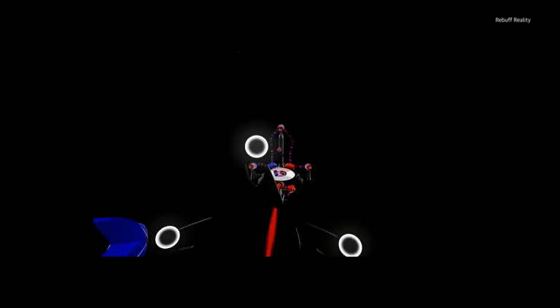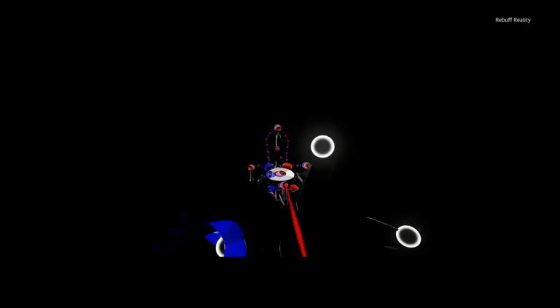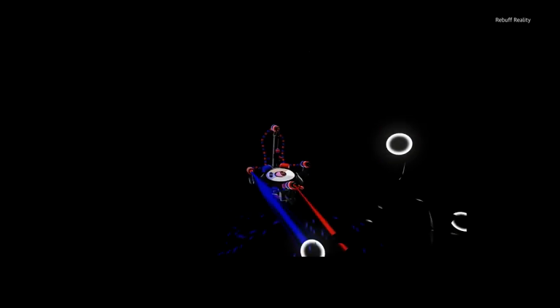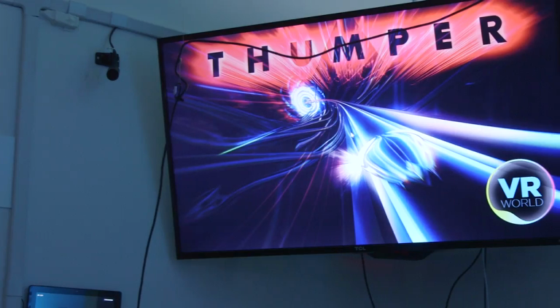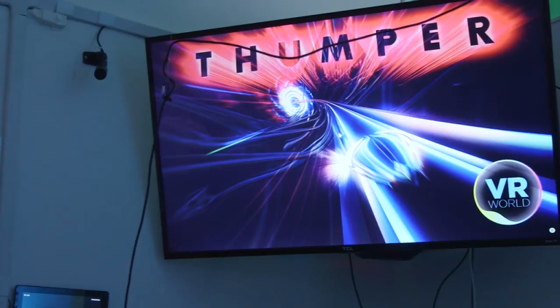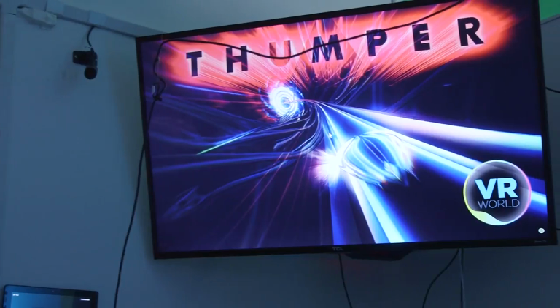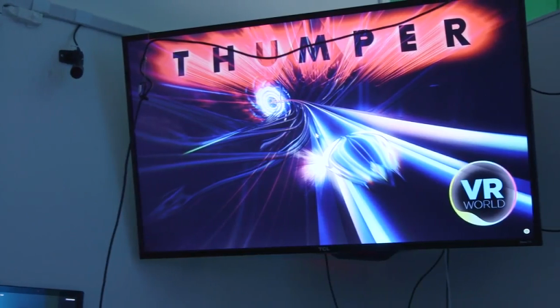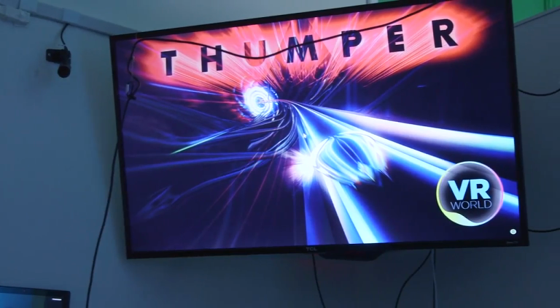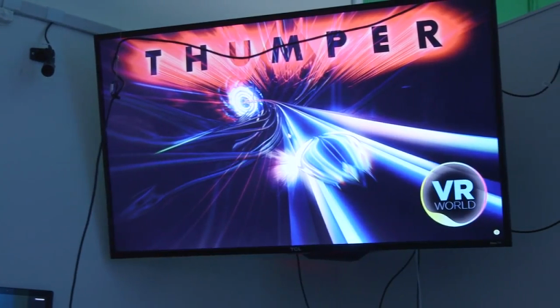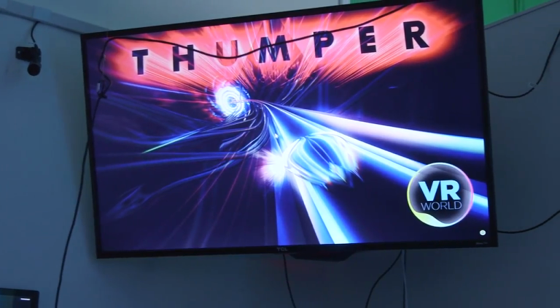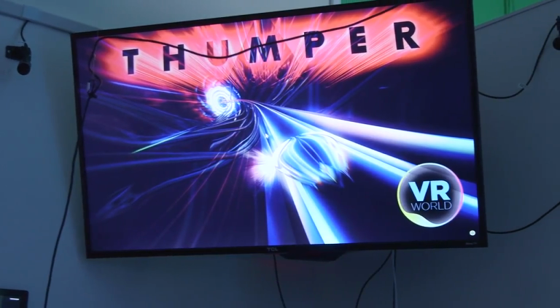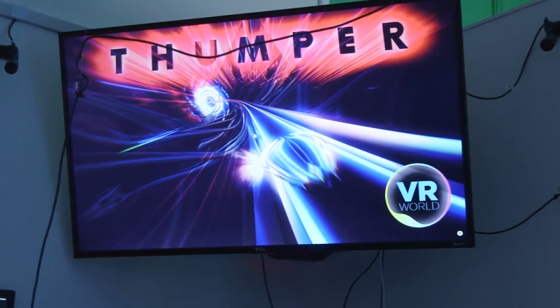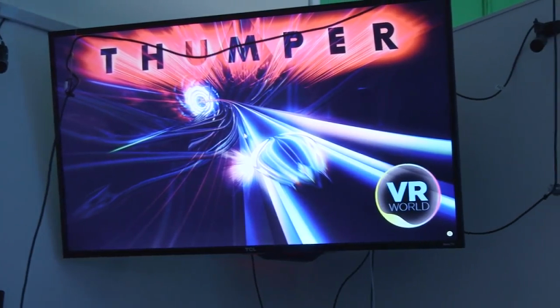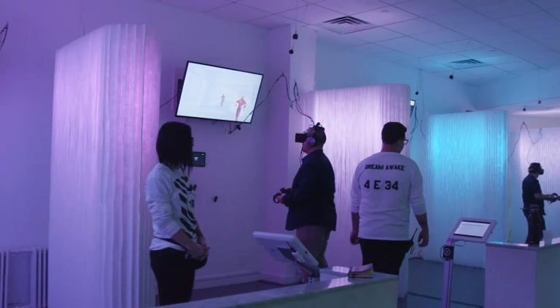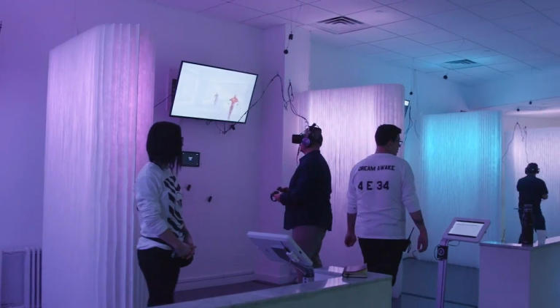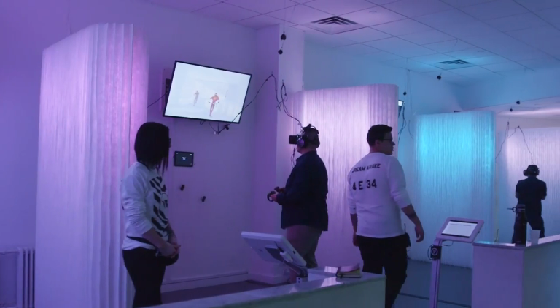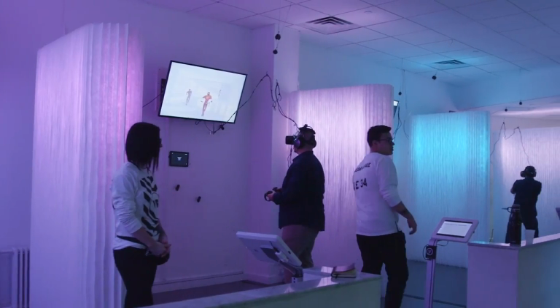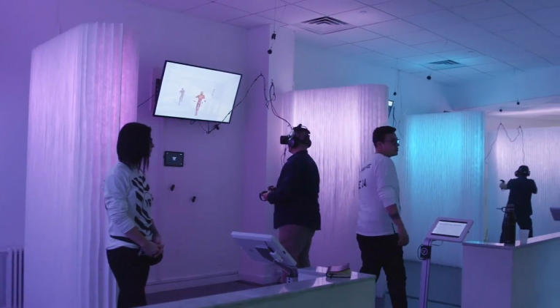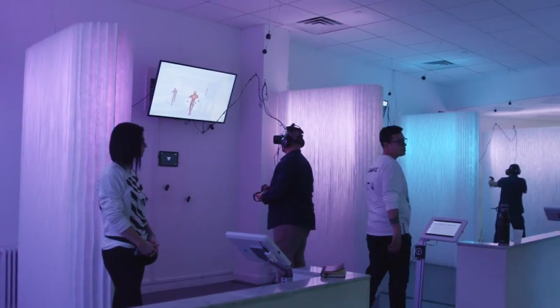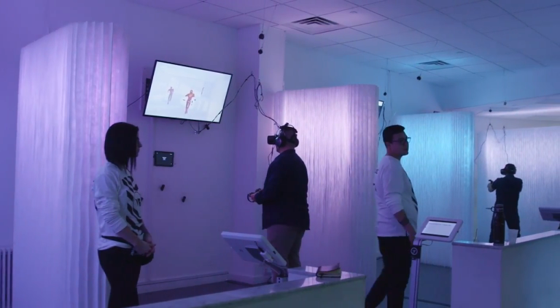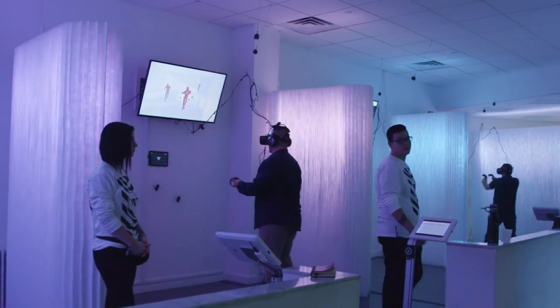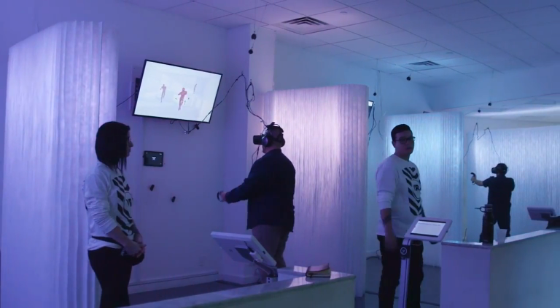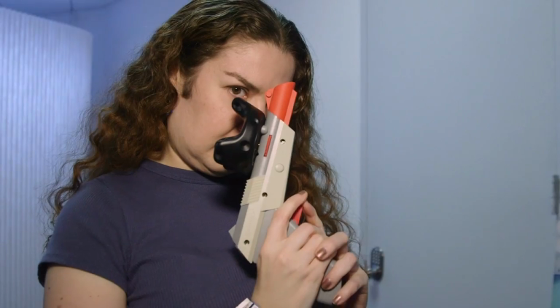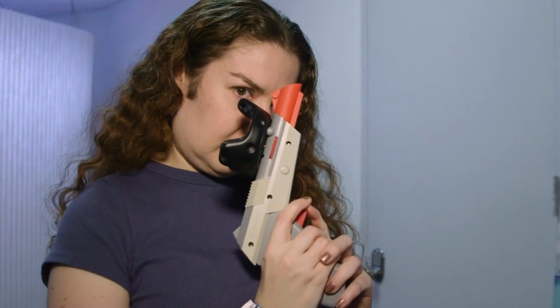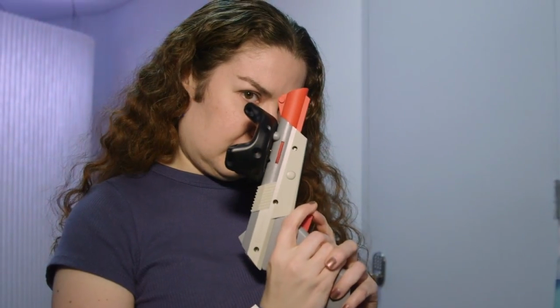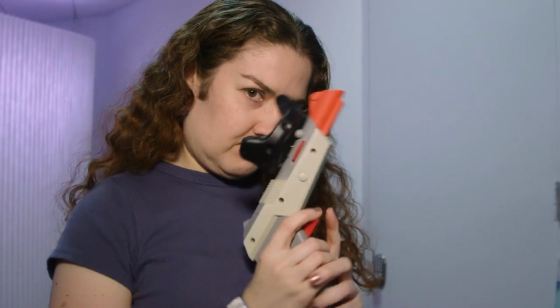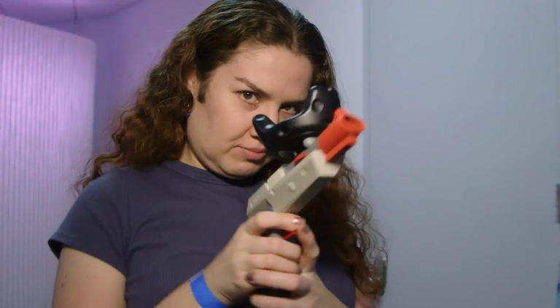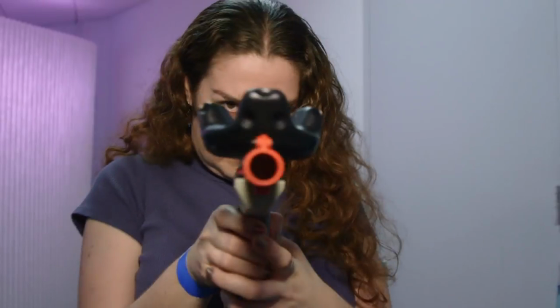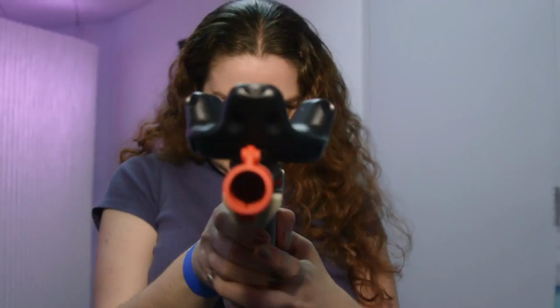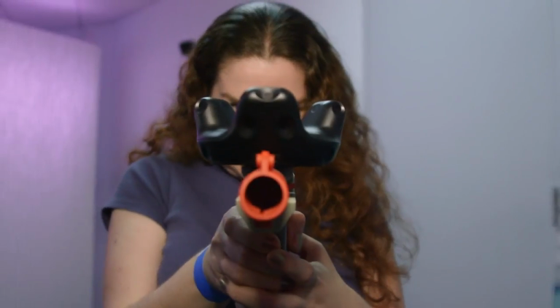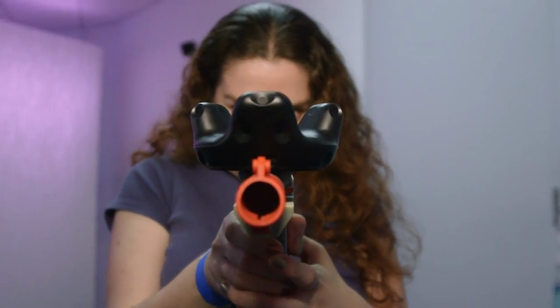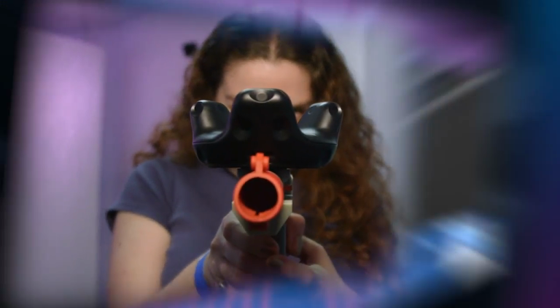It might be a bit pricey, but in adding a more tactile element to your VR, the Vive tracker definitely succeeds in making it more immersive.